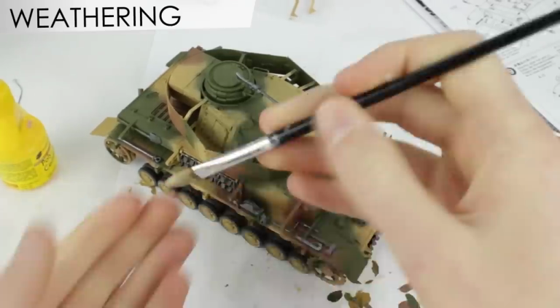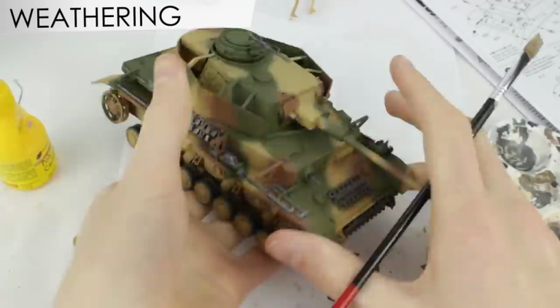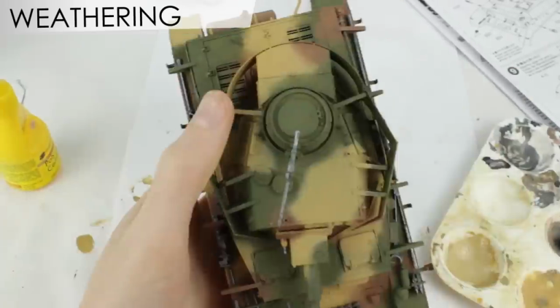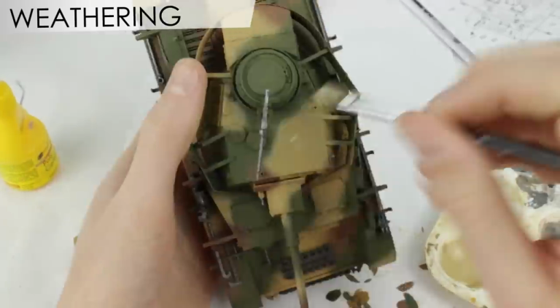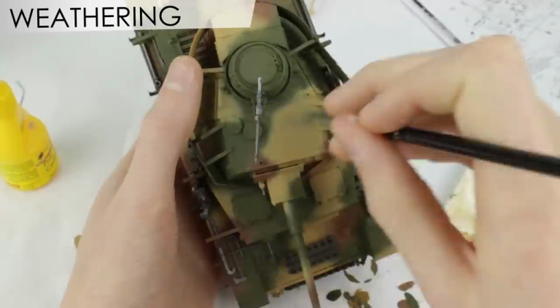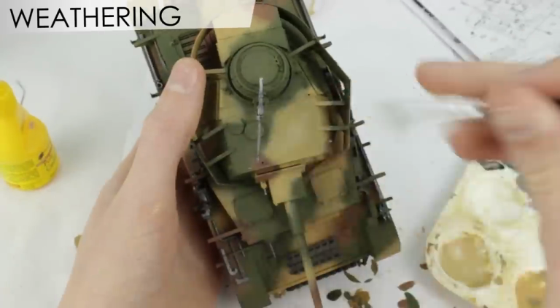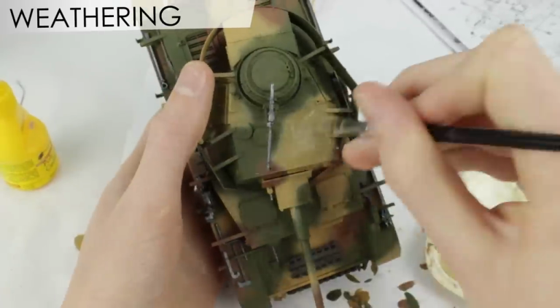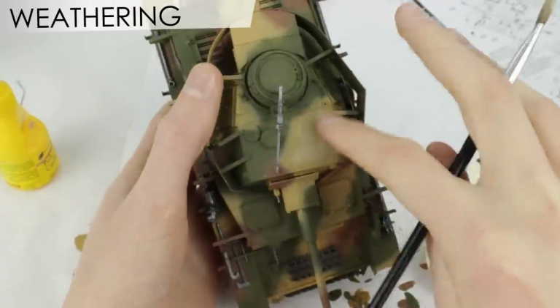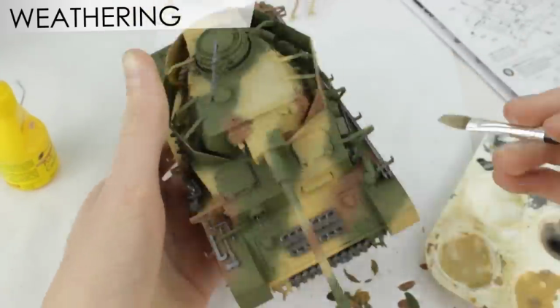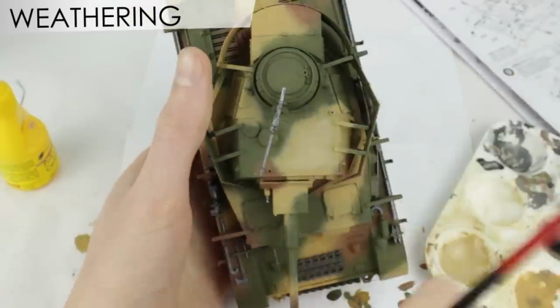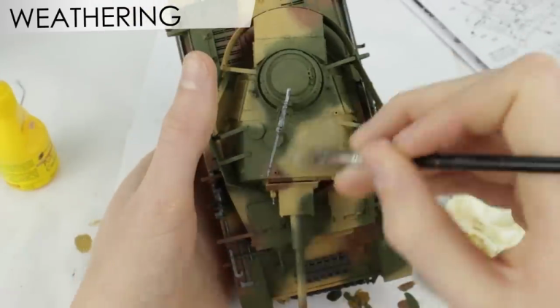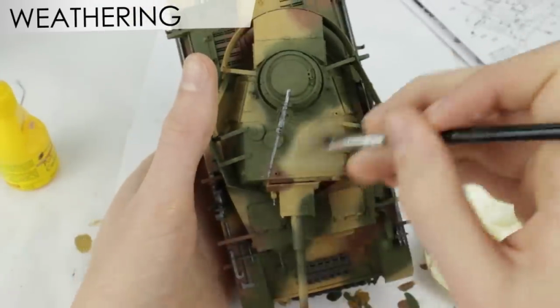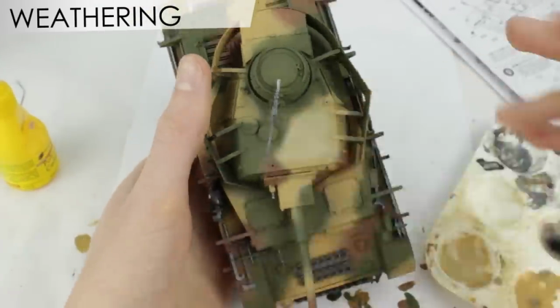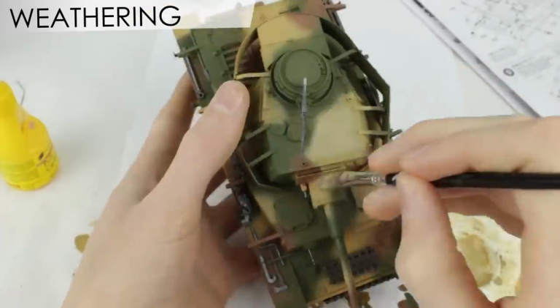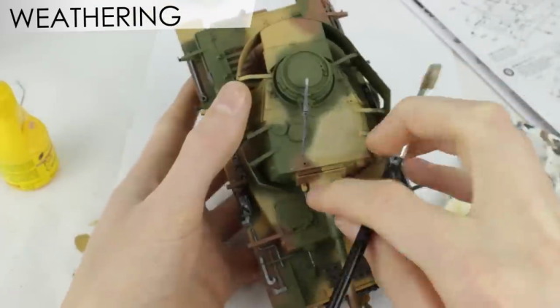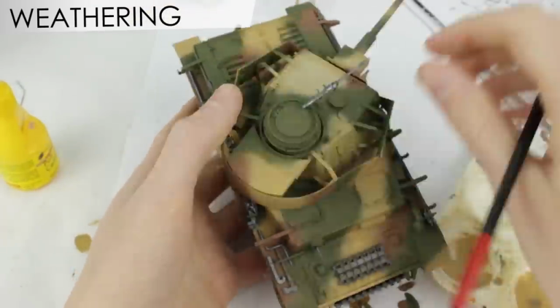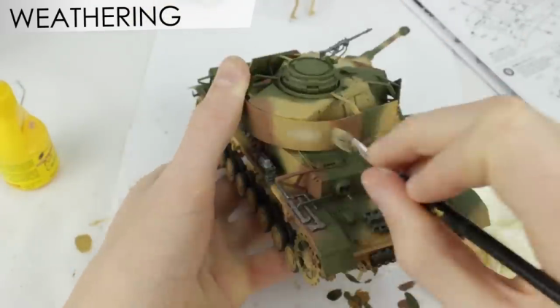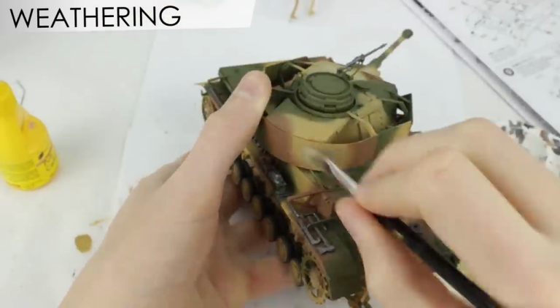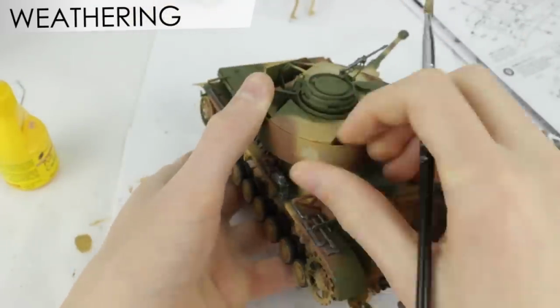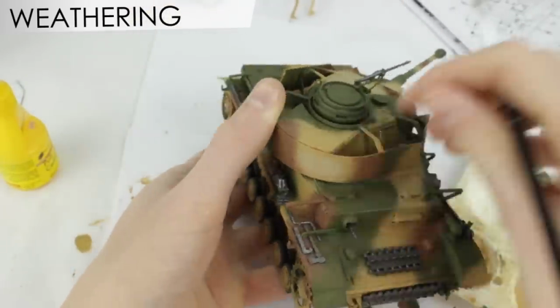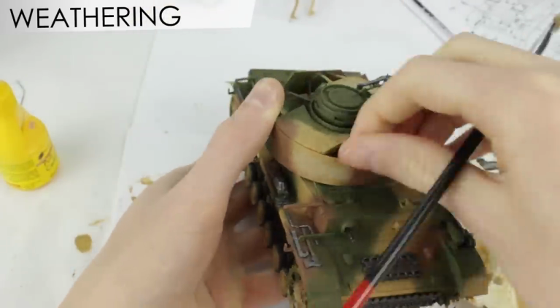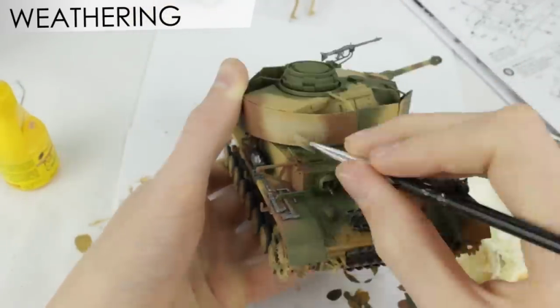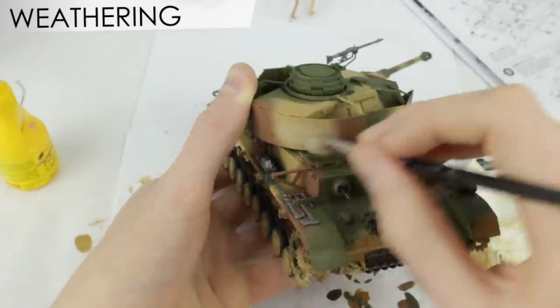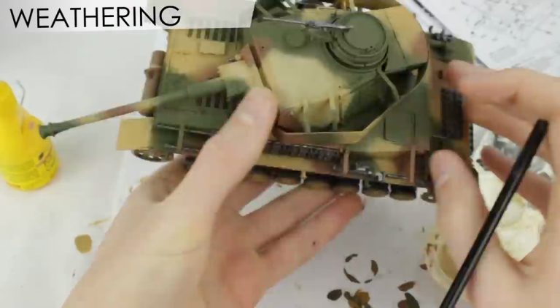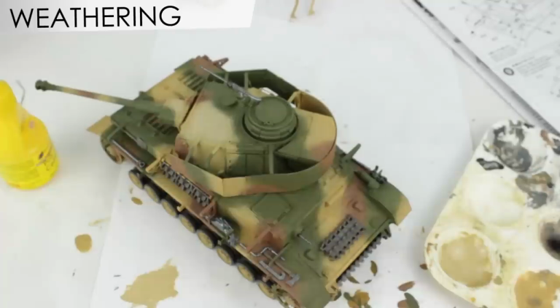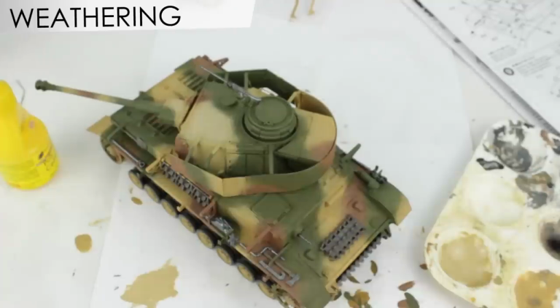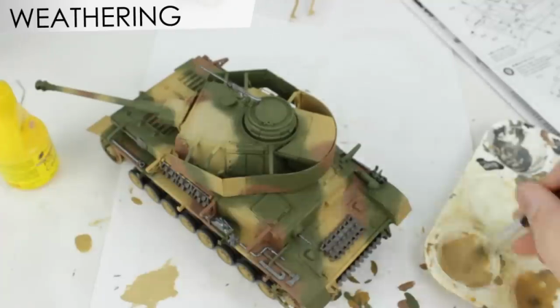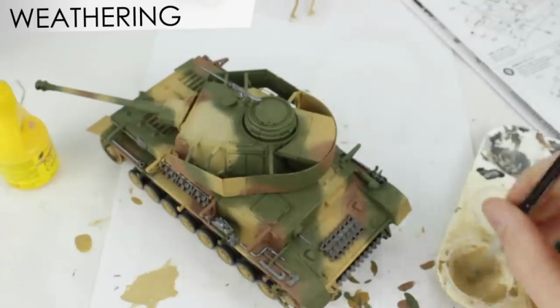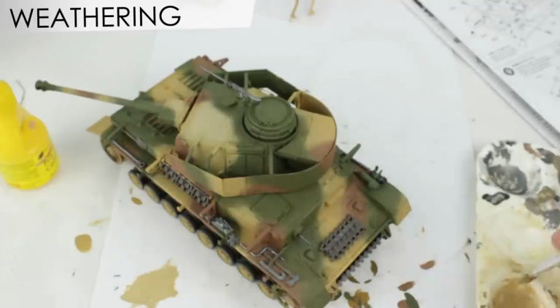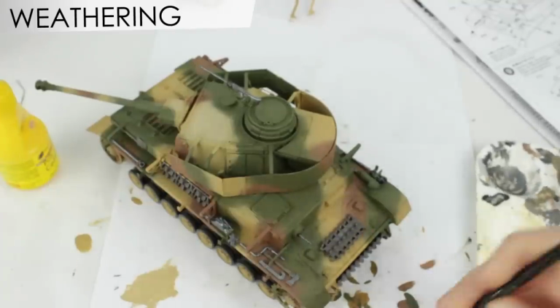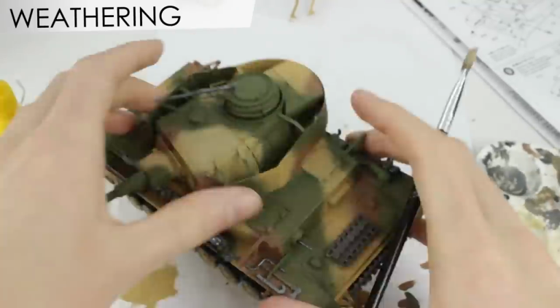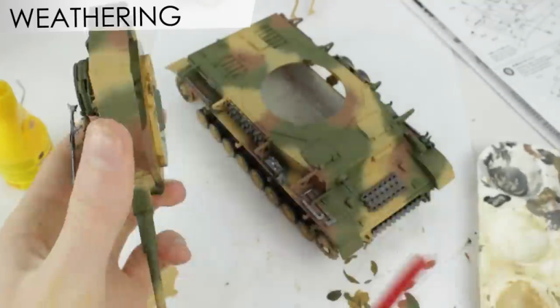I dry brushed each of the camo colours mixed with some white over the areas in the centre of the panels to make them look weathered.